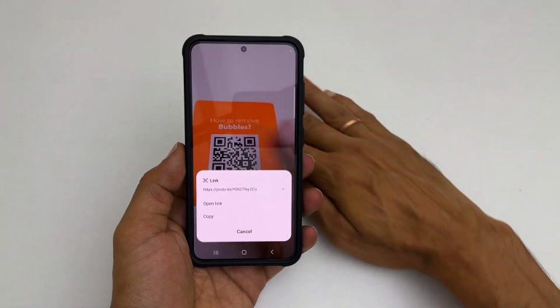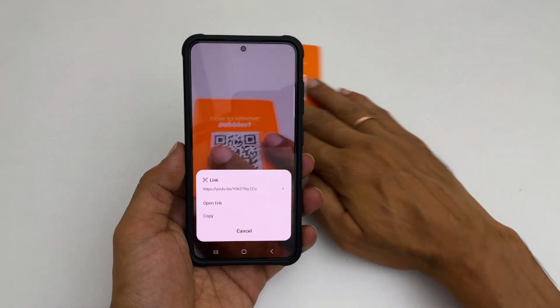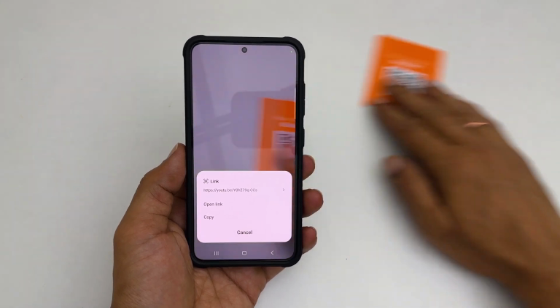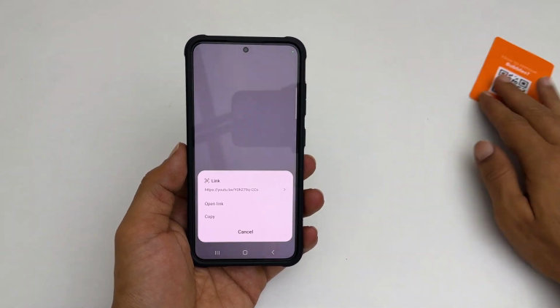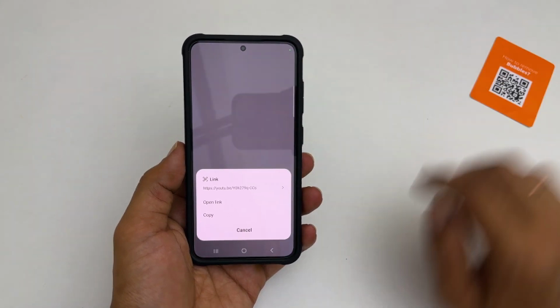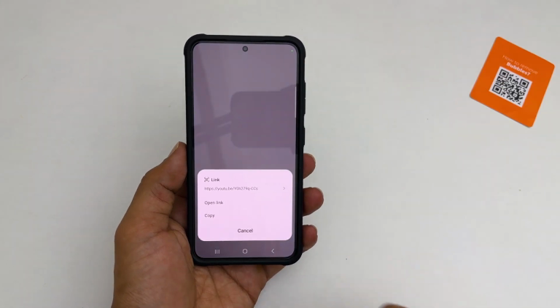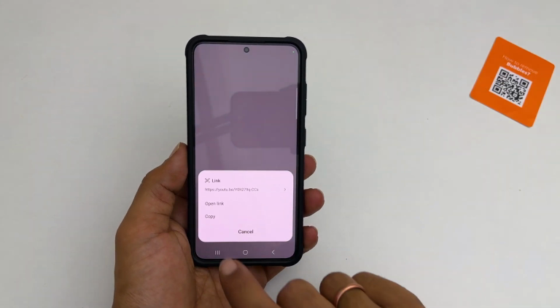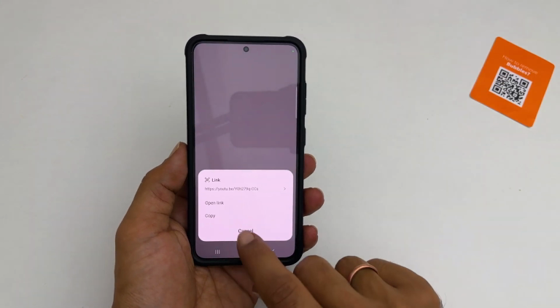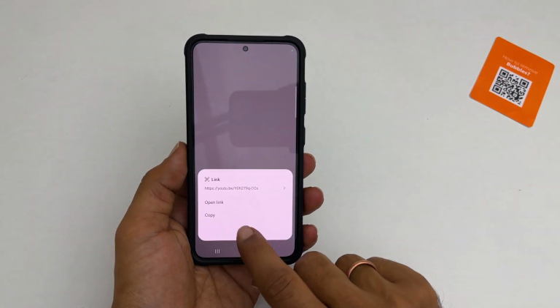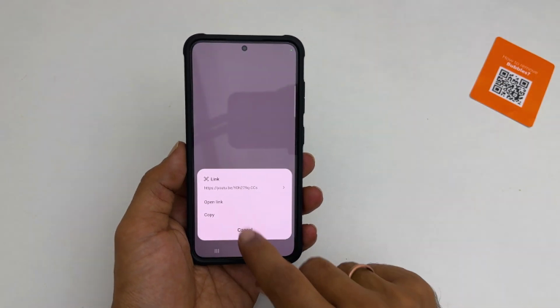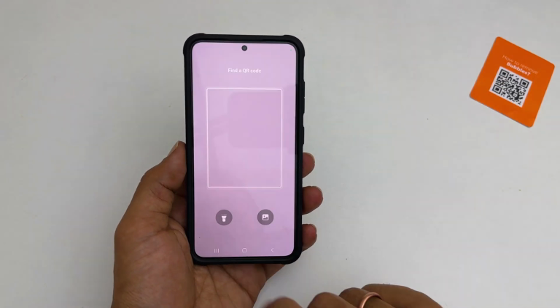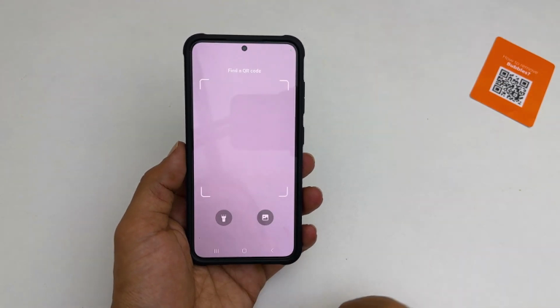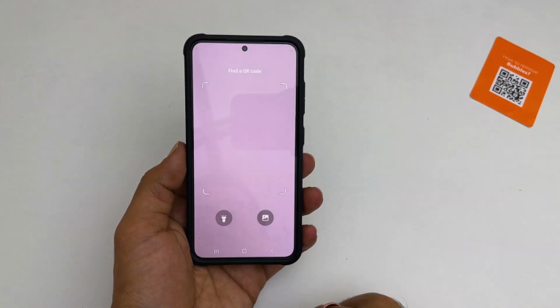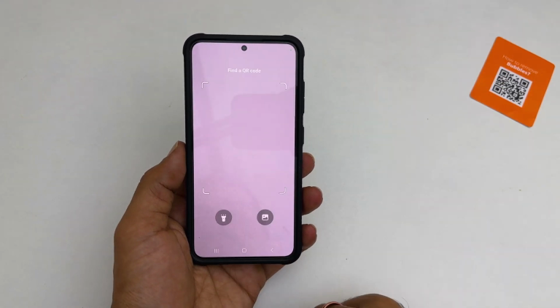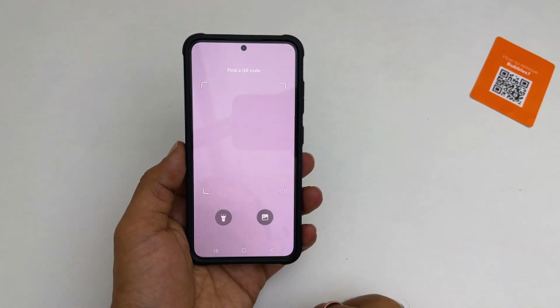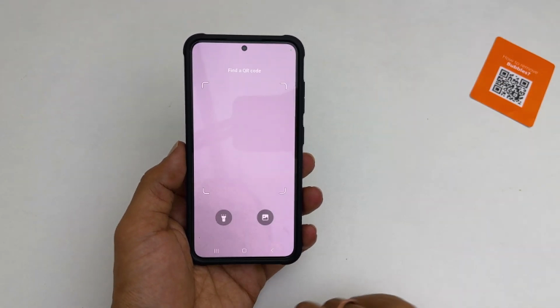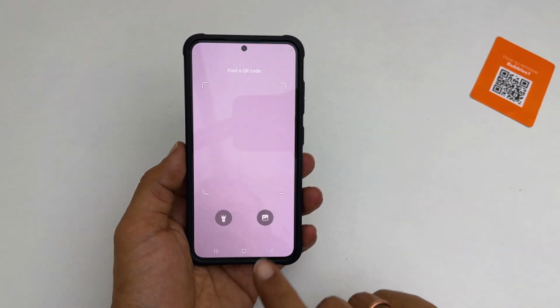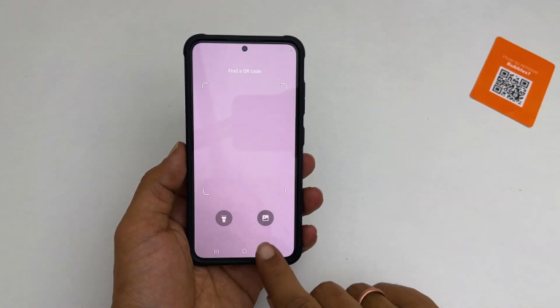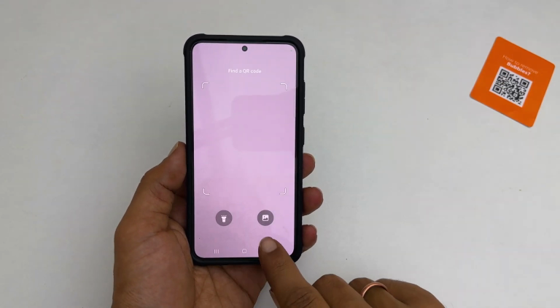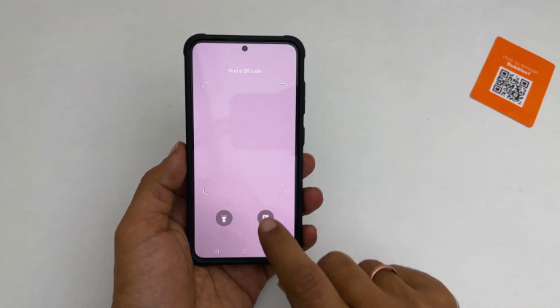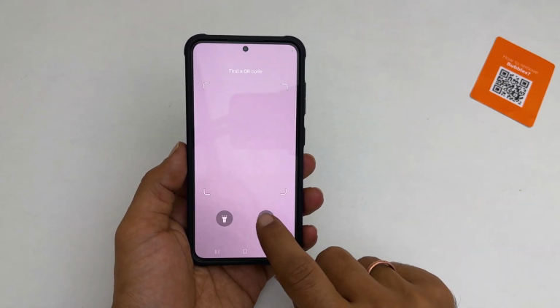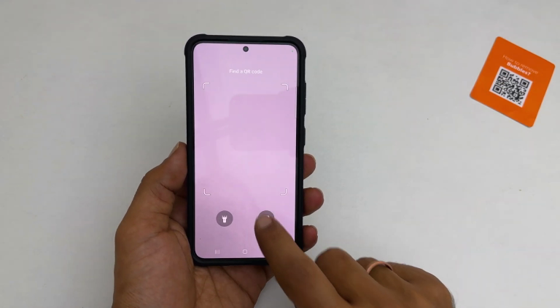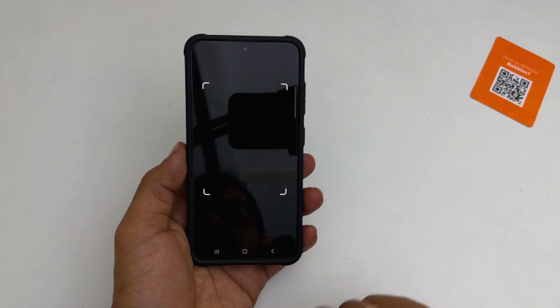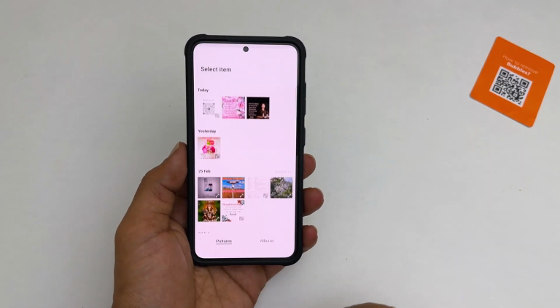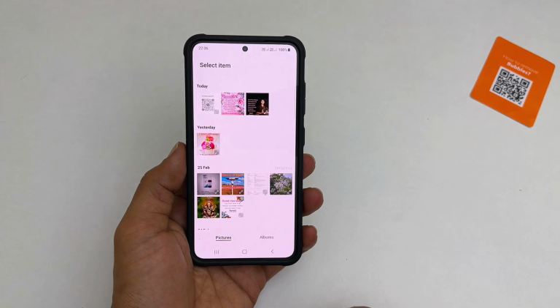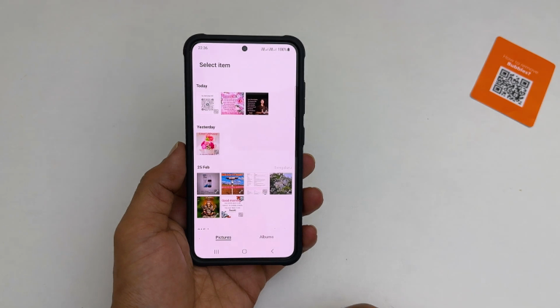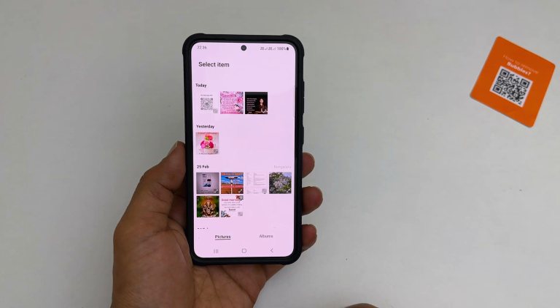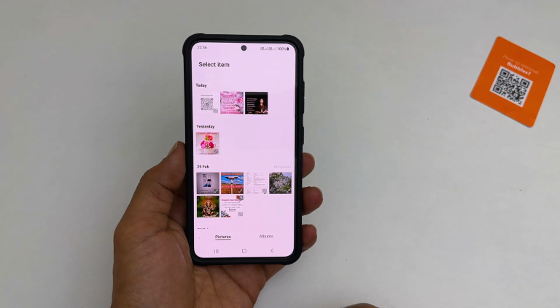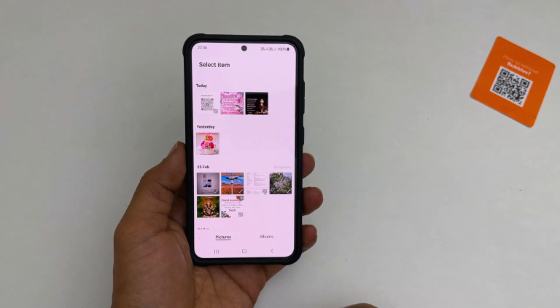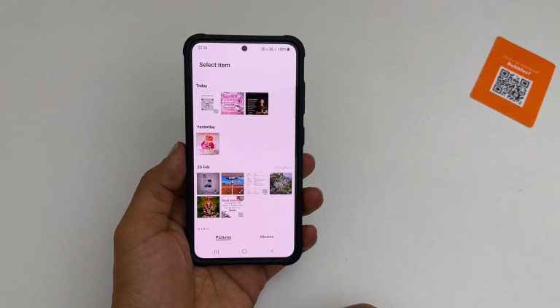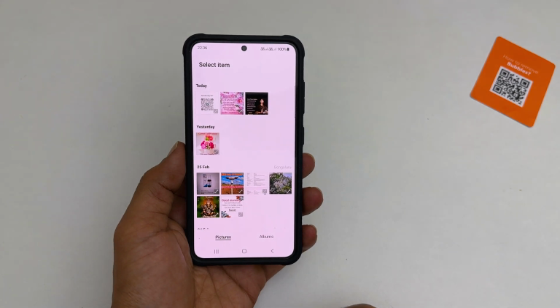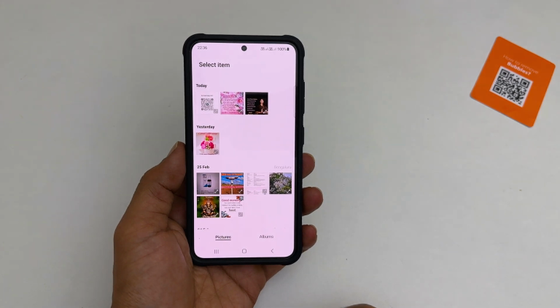If you want to scan the QR code from the gallery, tap this icon and browse to the file you want.